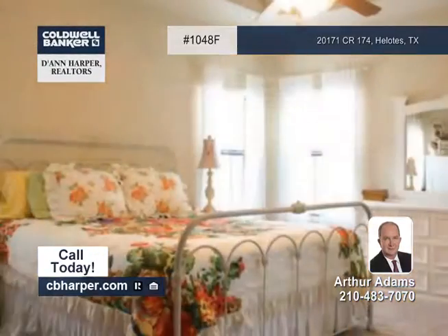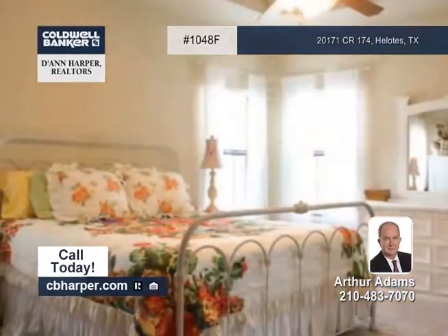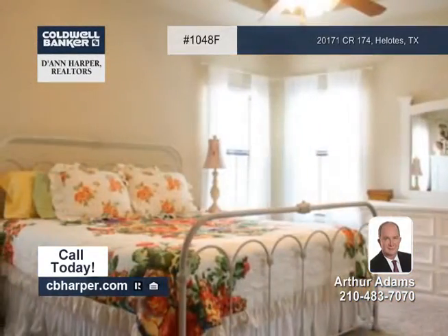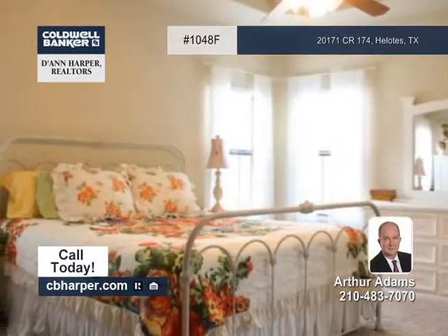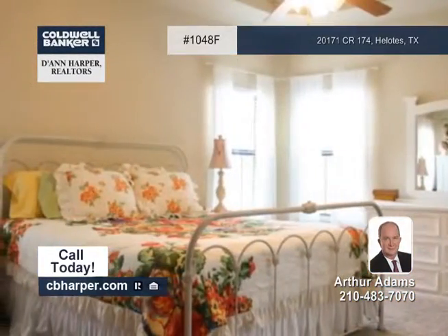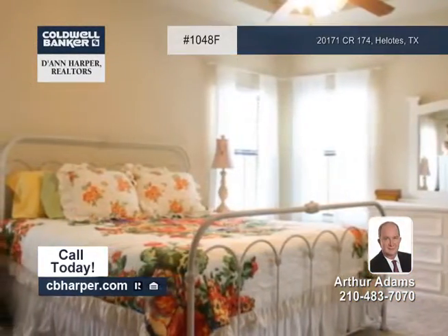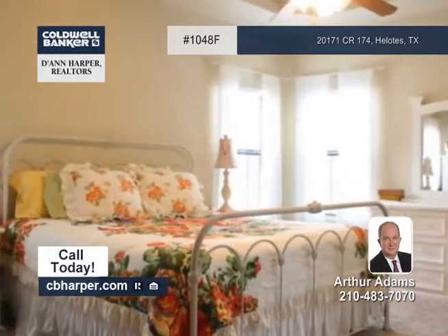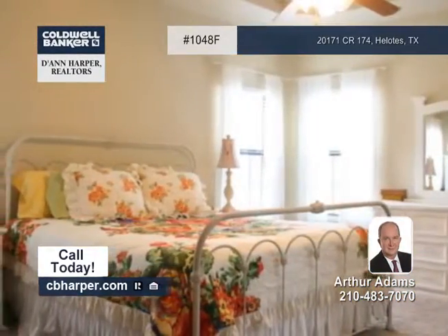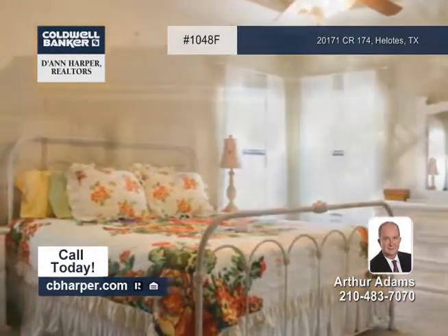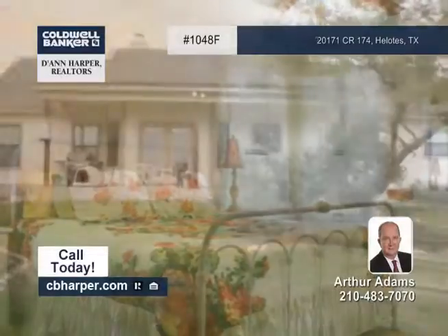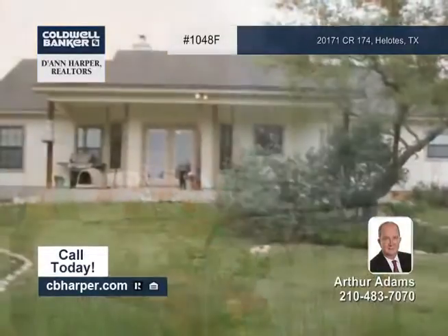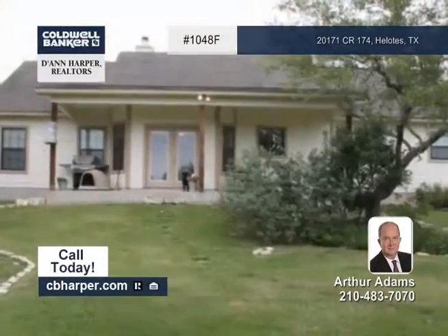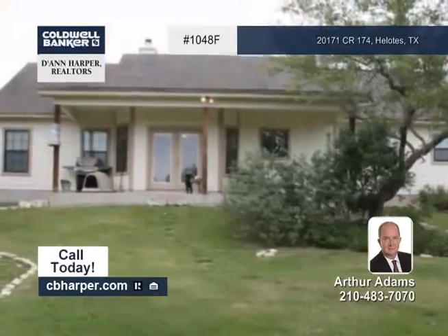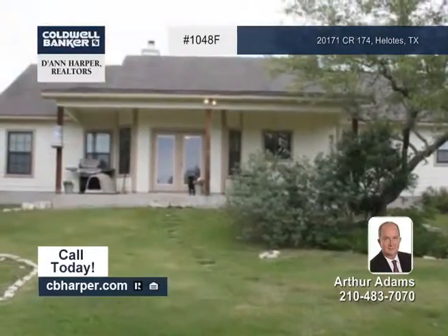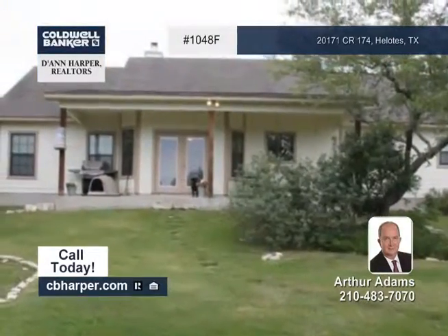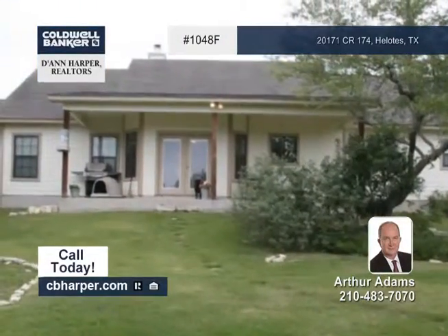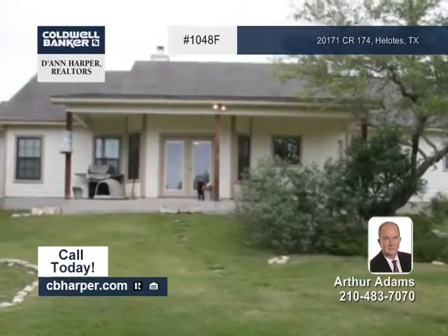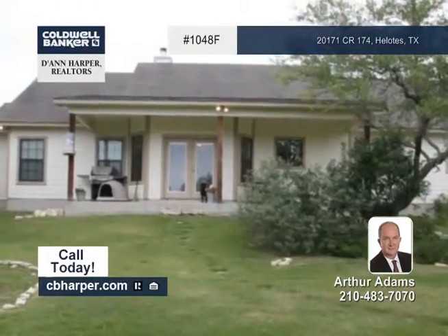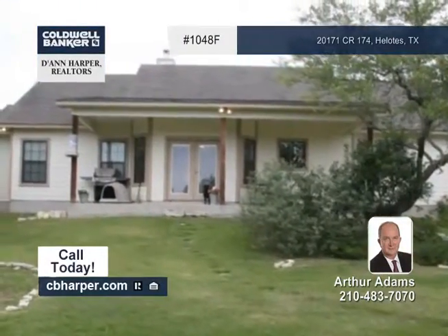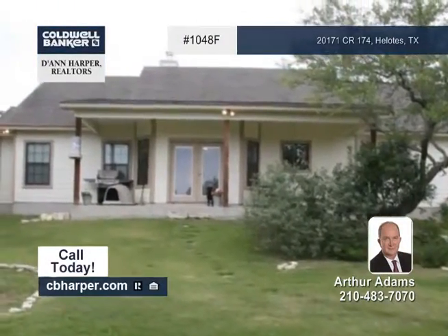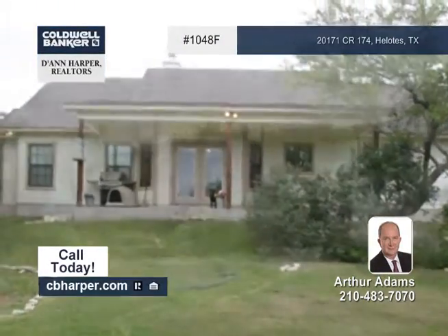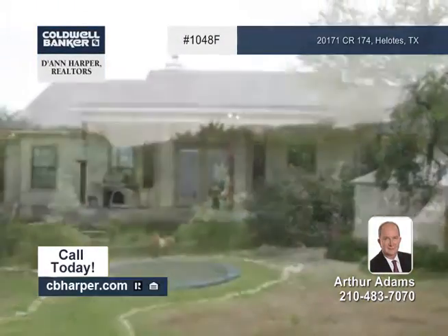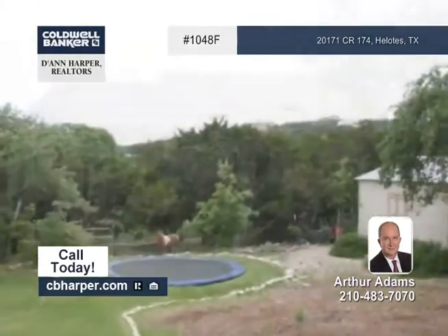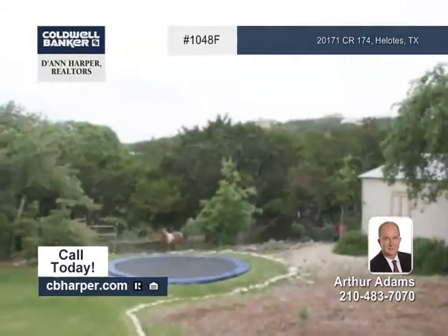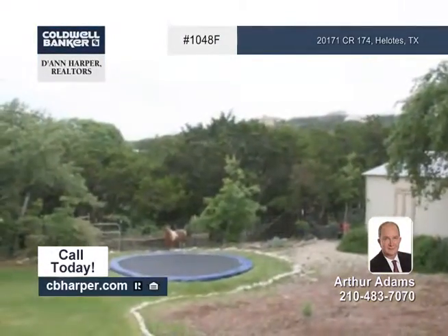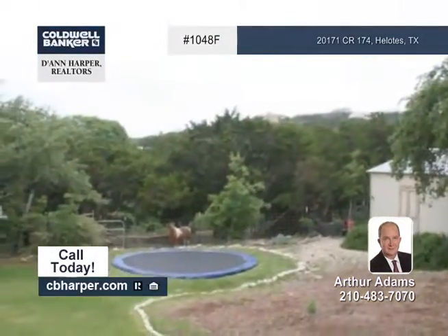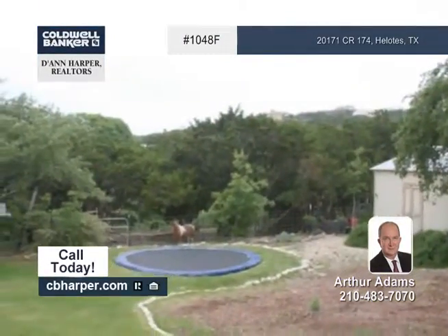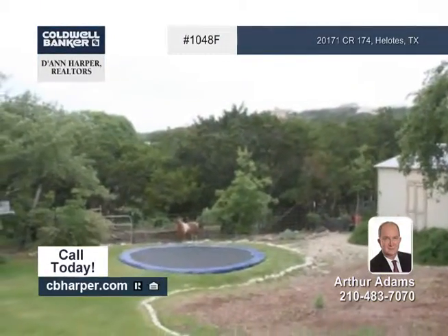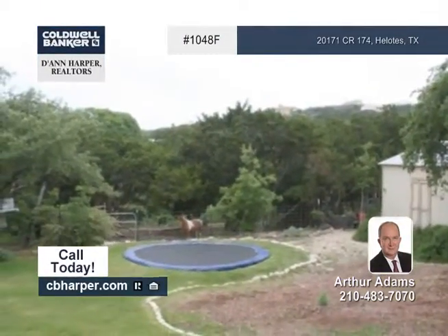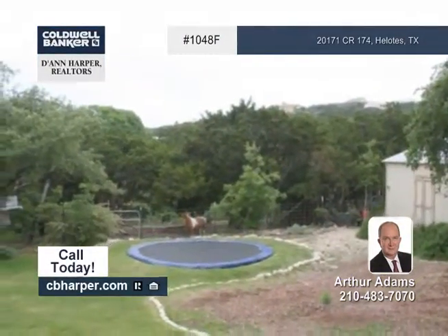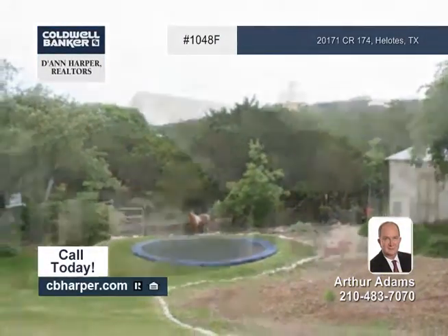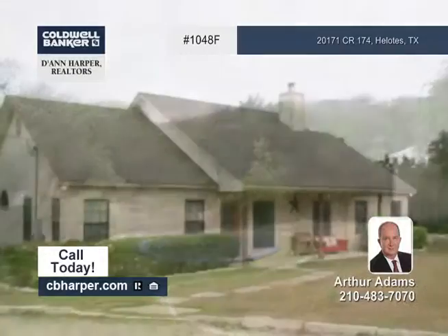Outside, you'll find a beautifully landscaped yard with a covered patio and an in-ground trampoline, a horse pen, and a storage building.